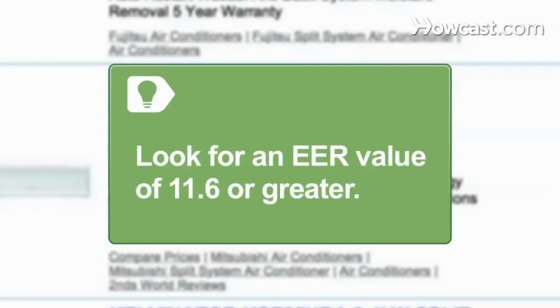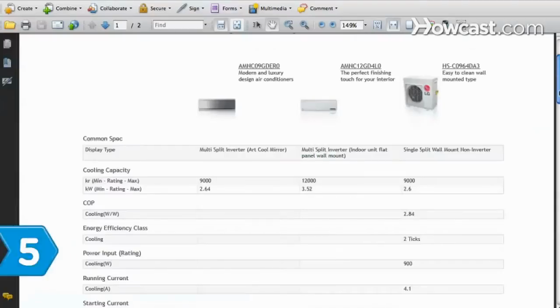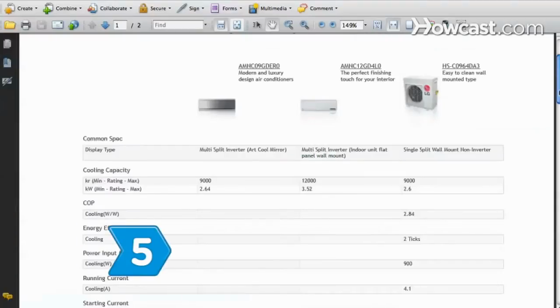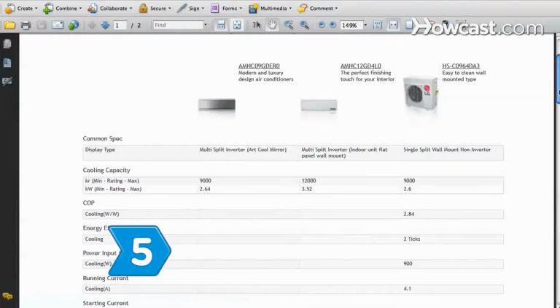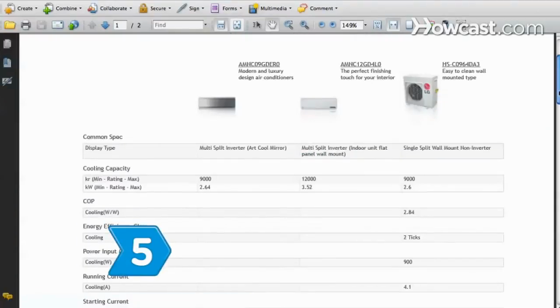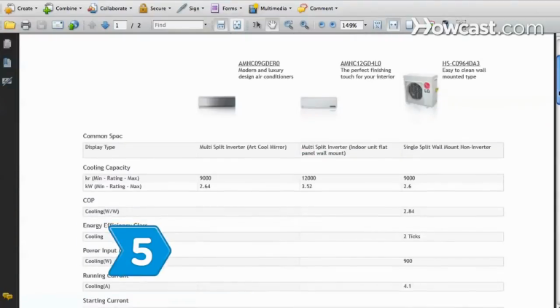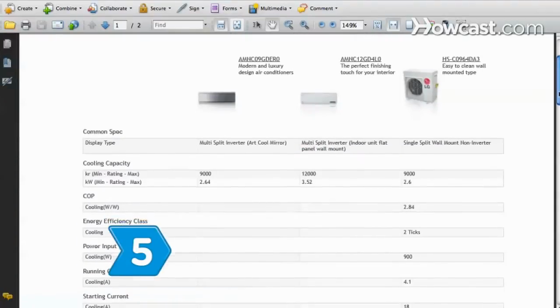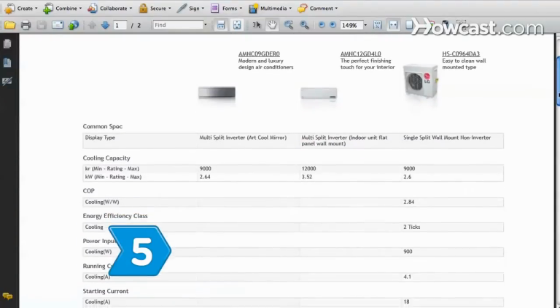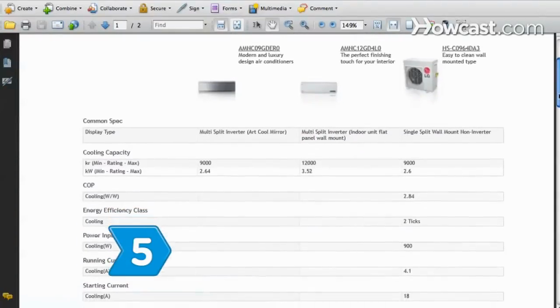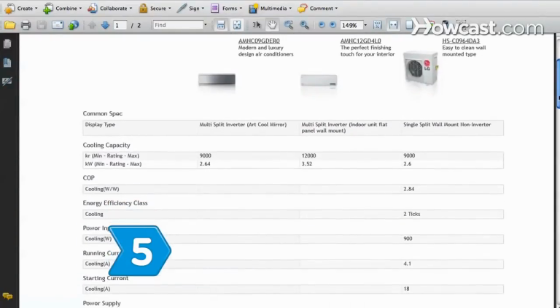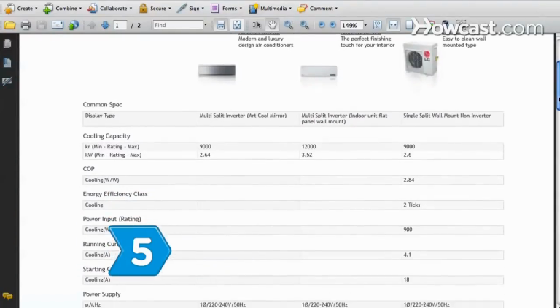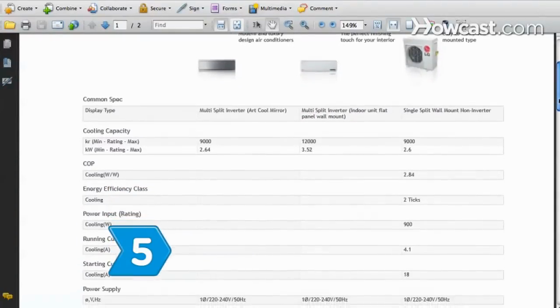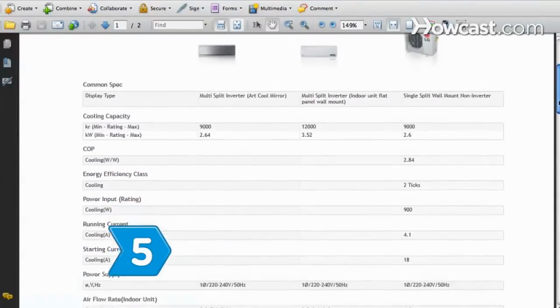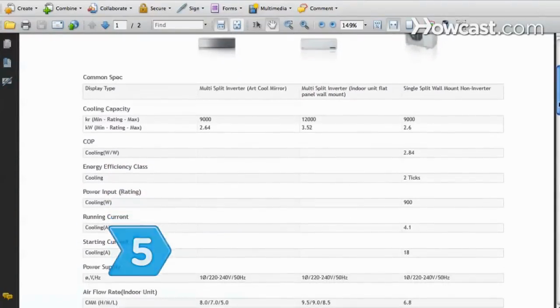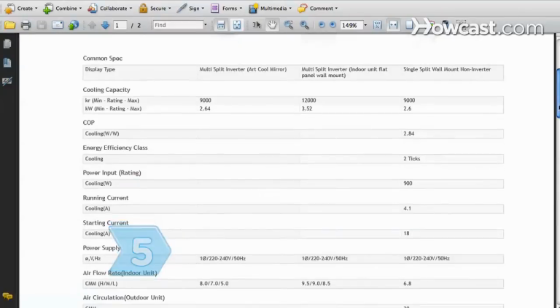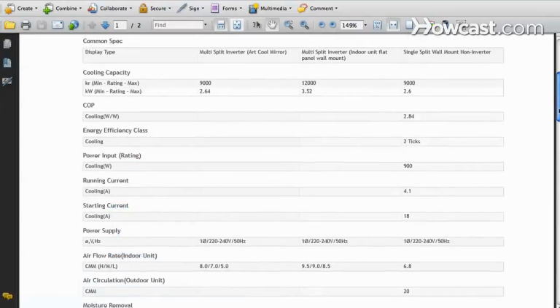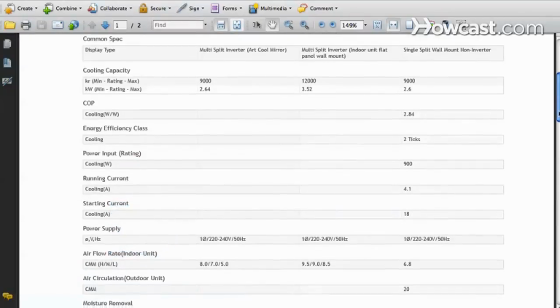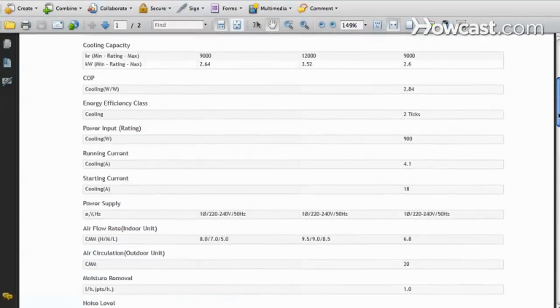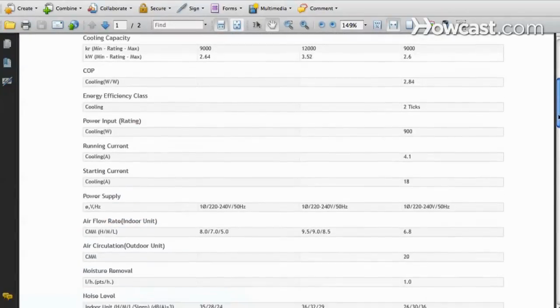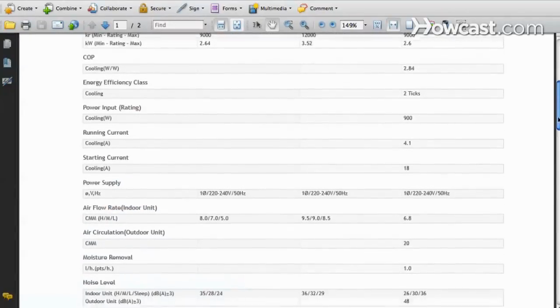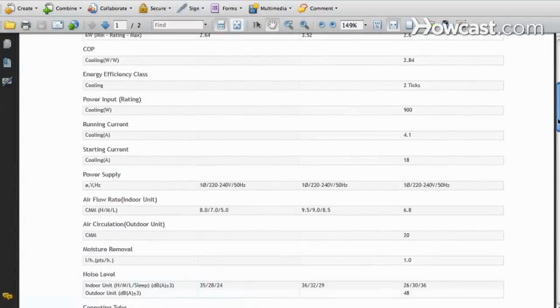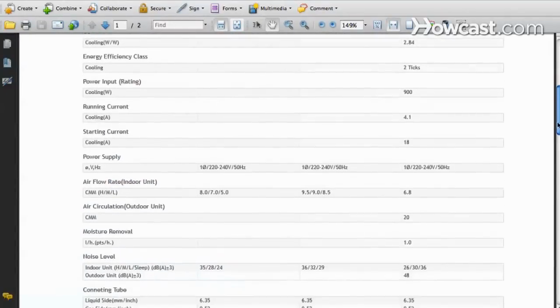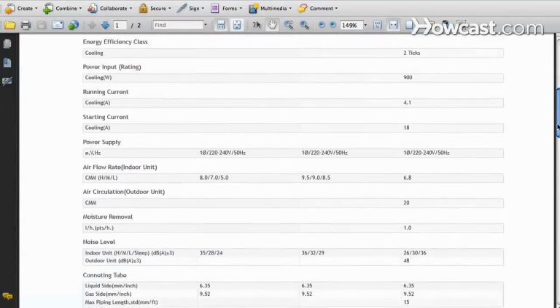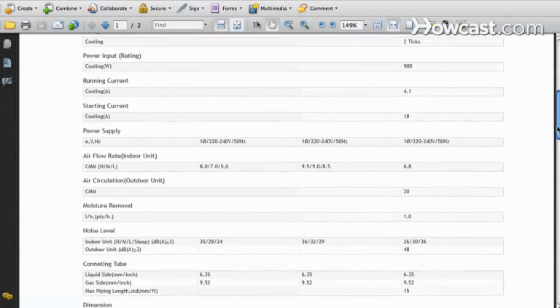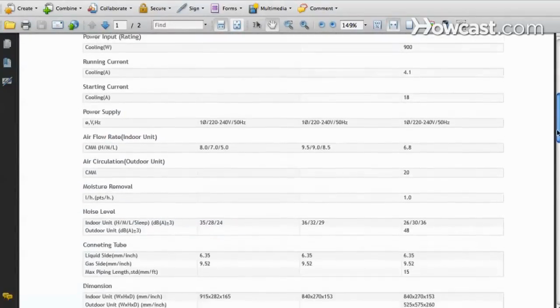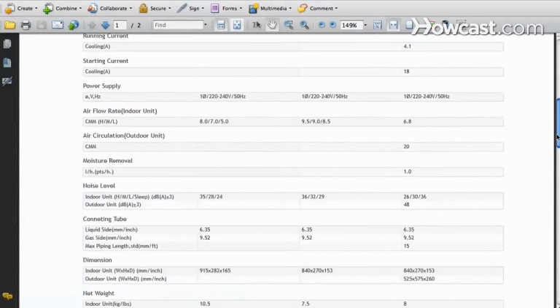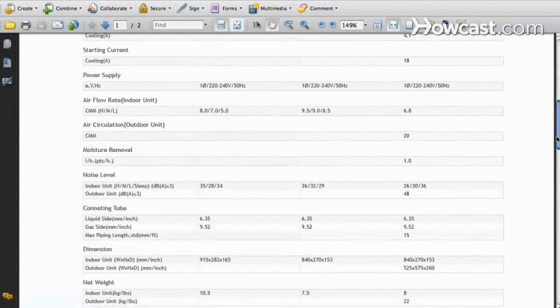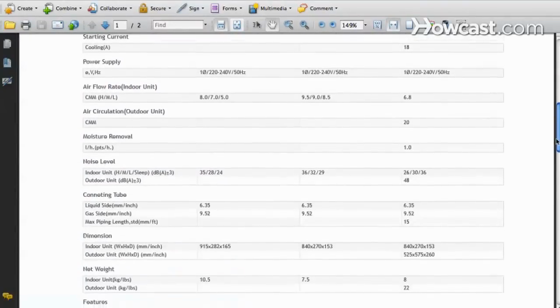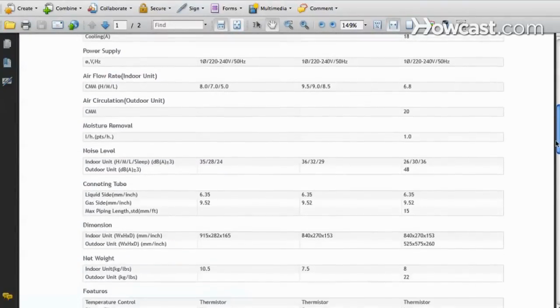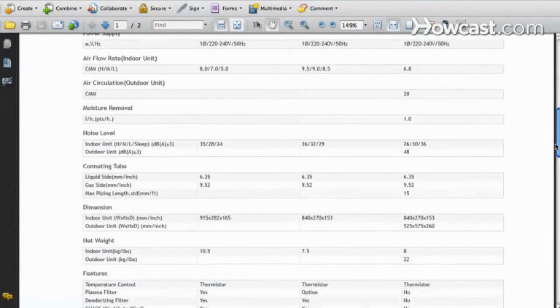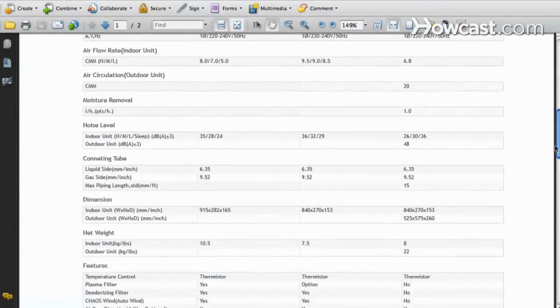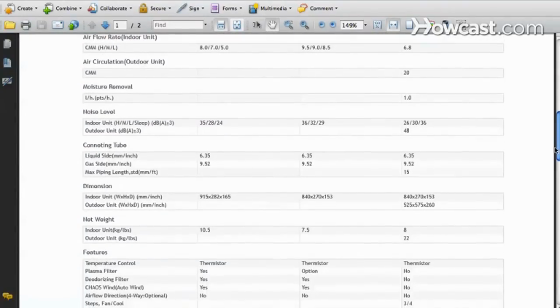Step 5. Compare the output, performance, and SEER ratings of various models in your price range.